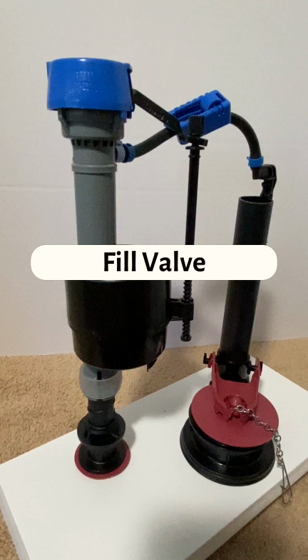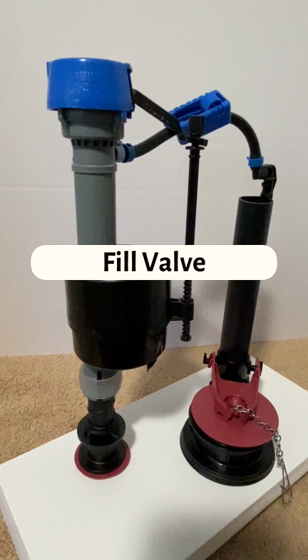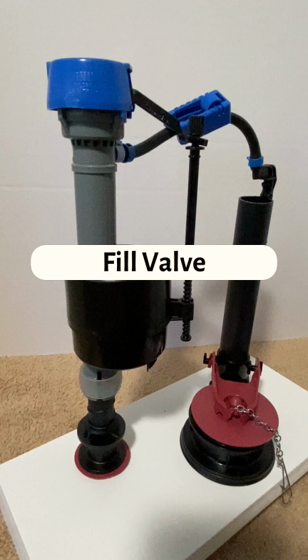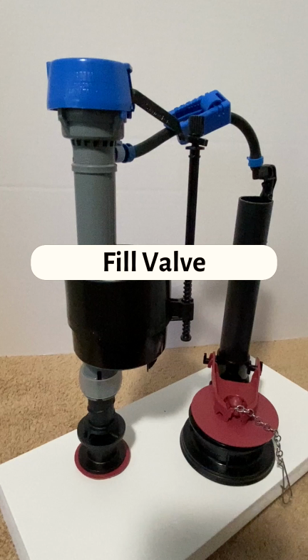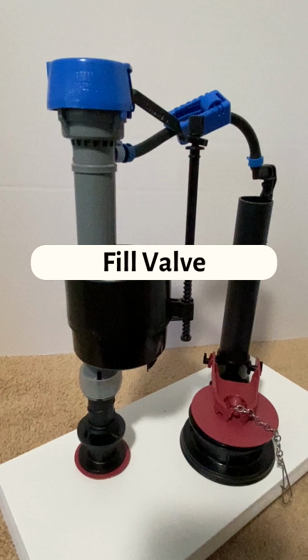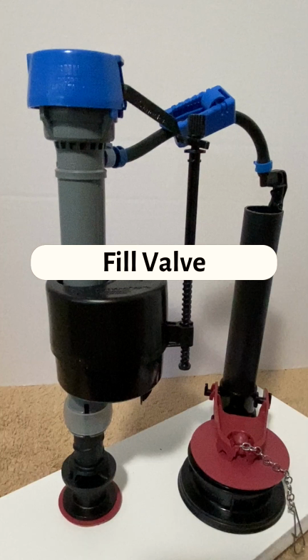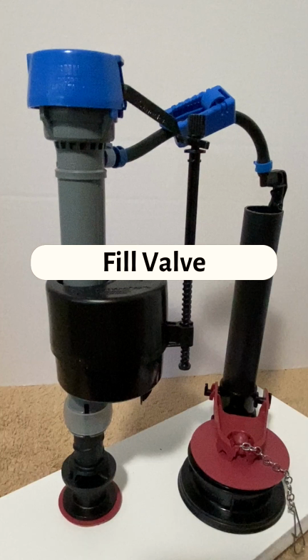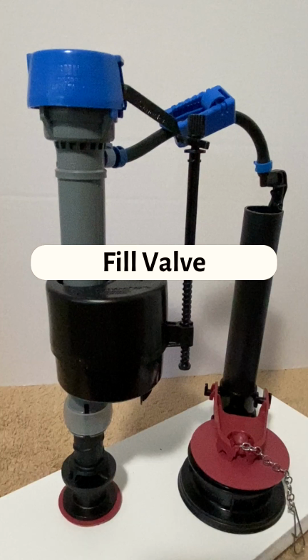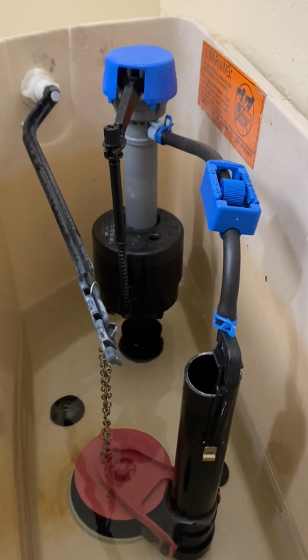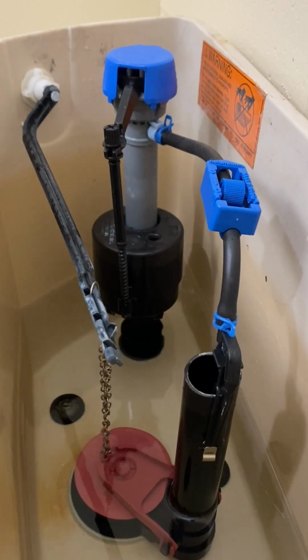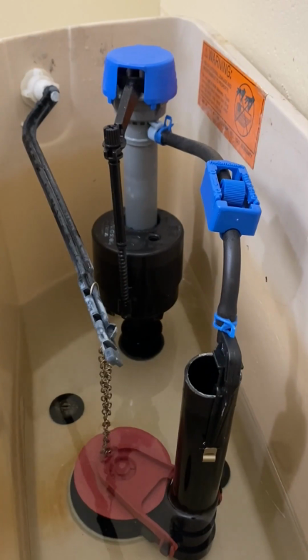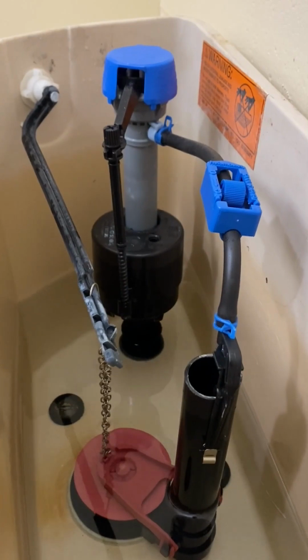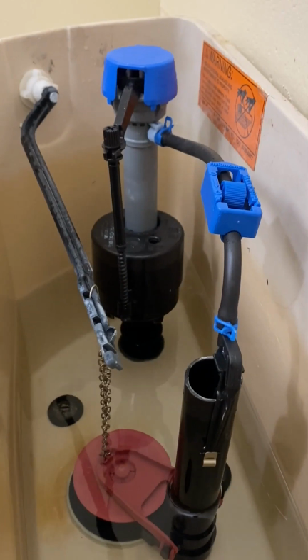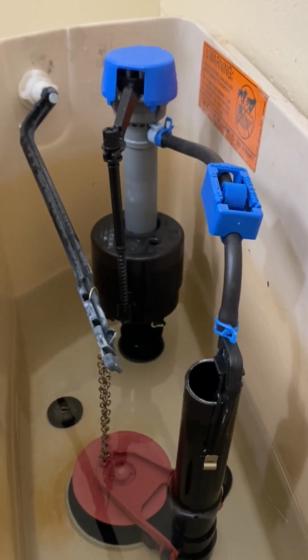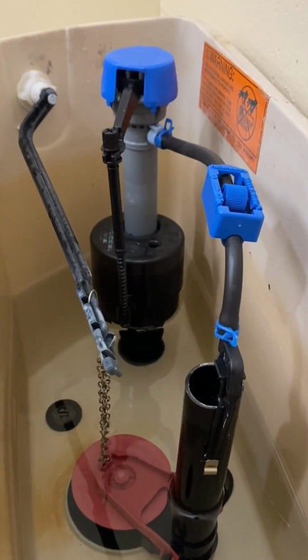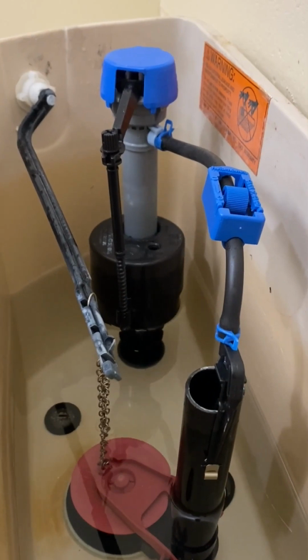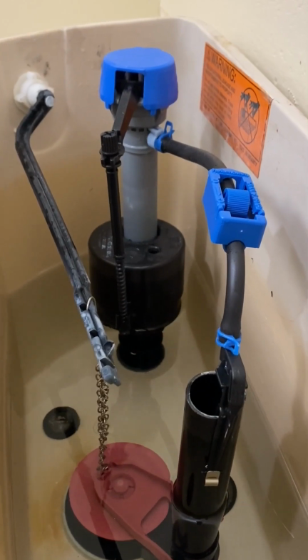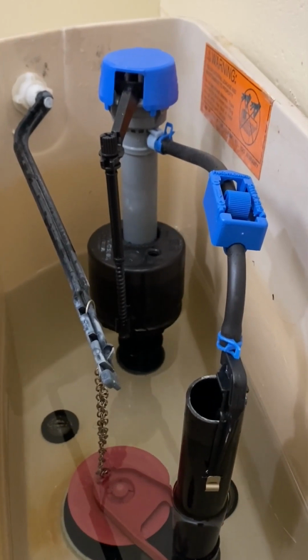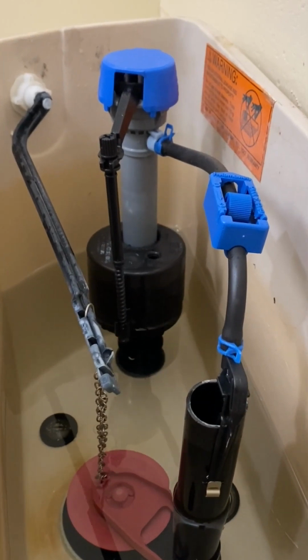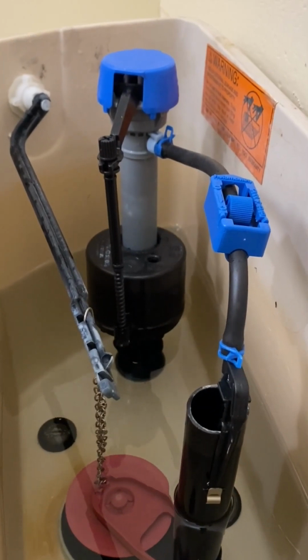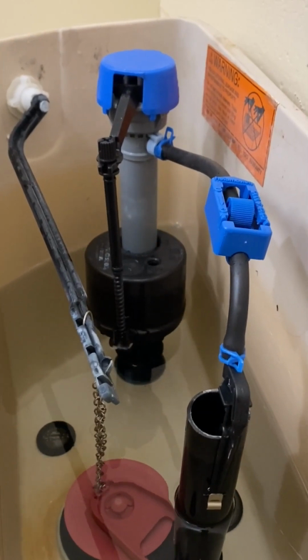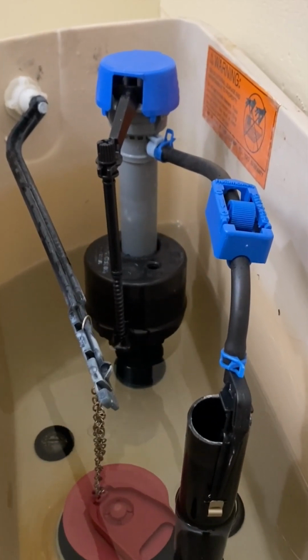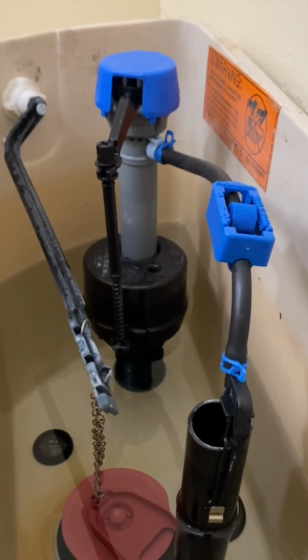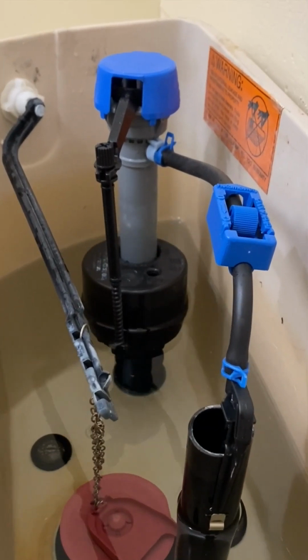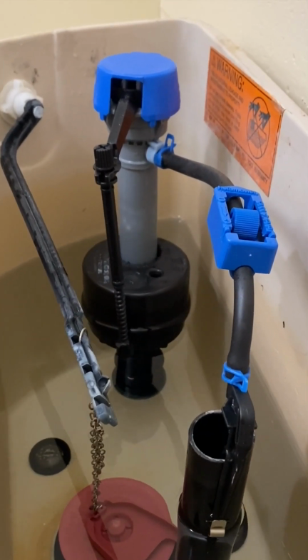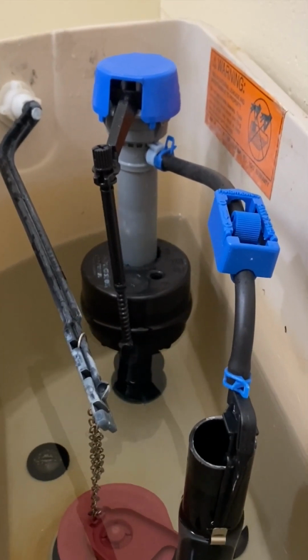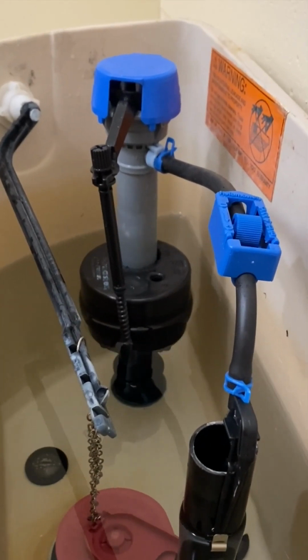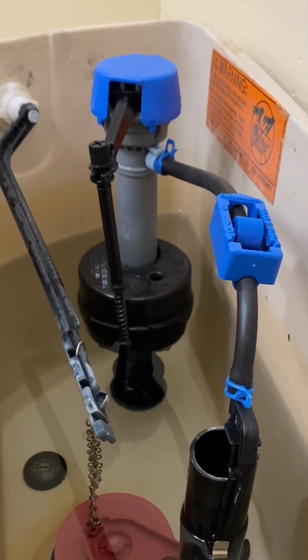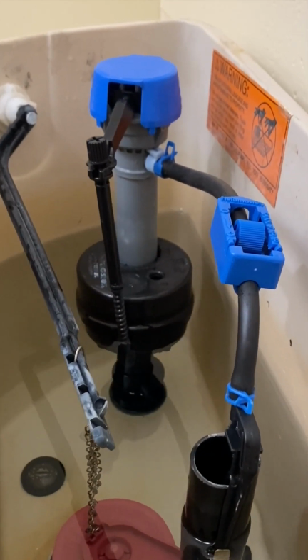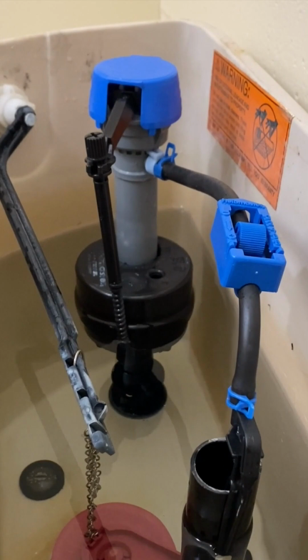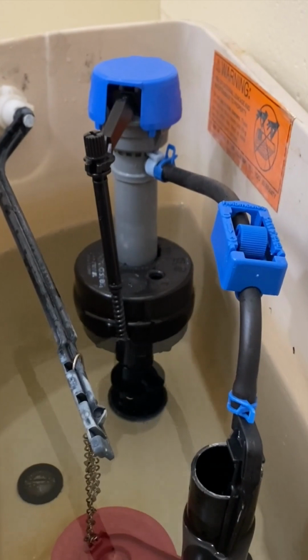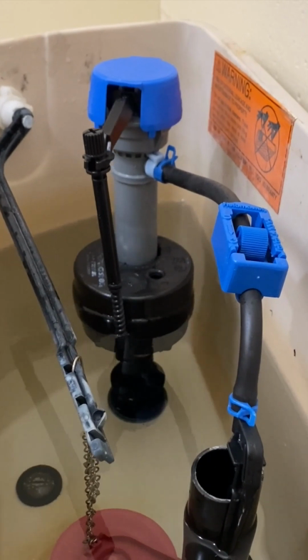Toilet fill valve. First we will identify the parts of a fill valve and then how the fill valve operates.